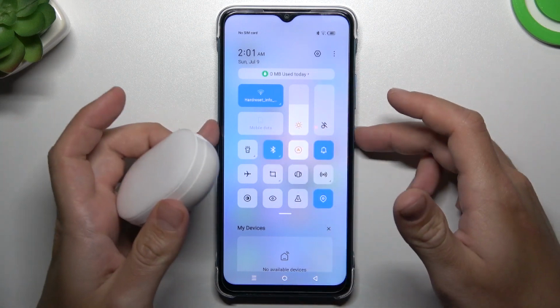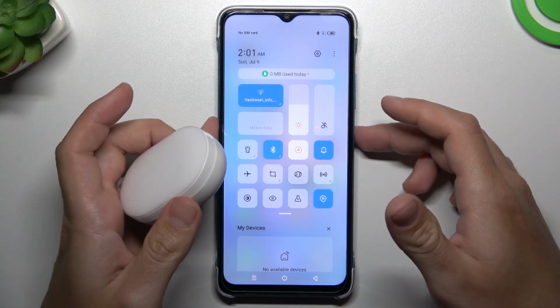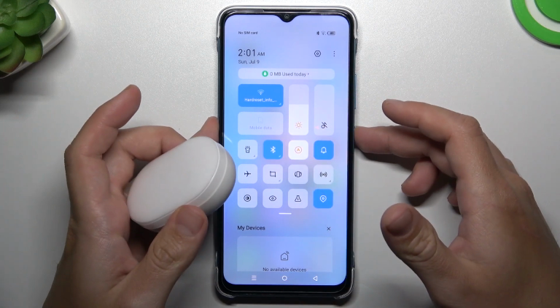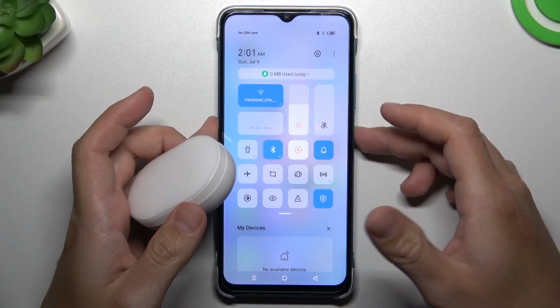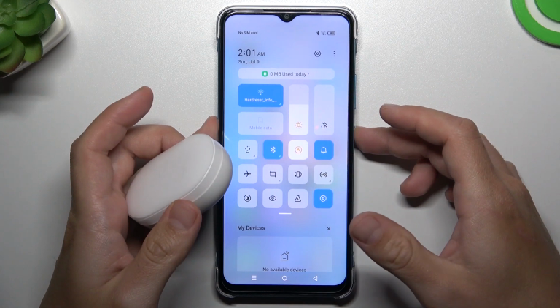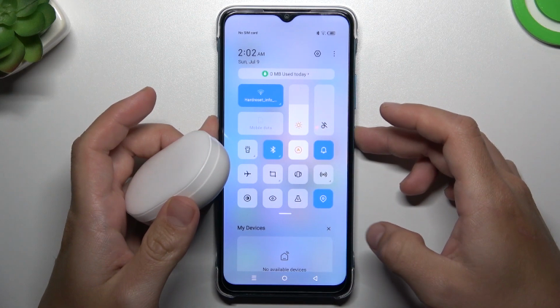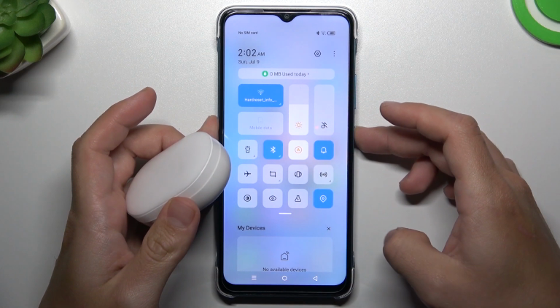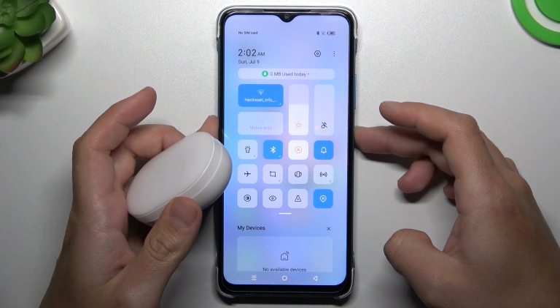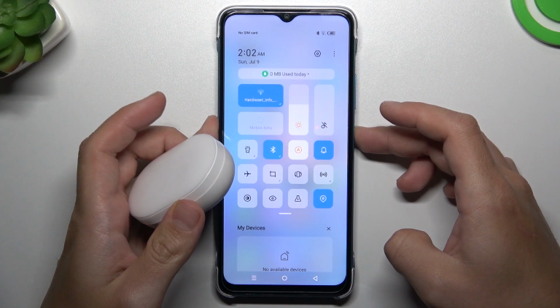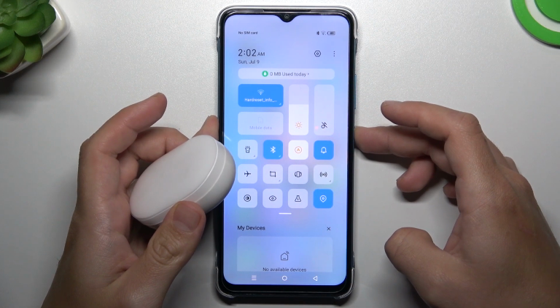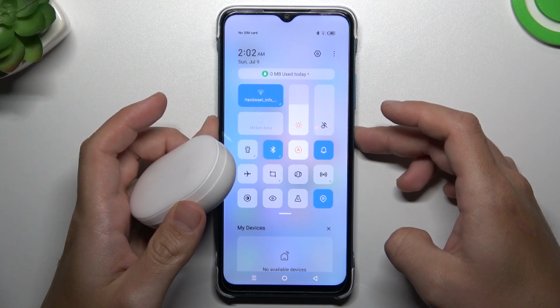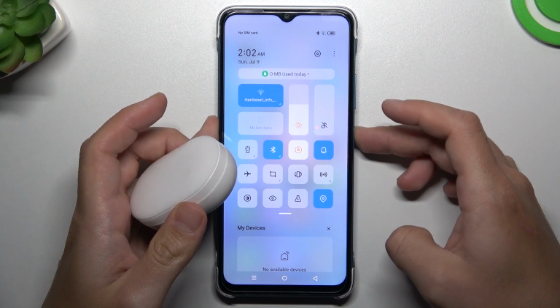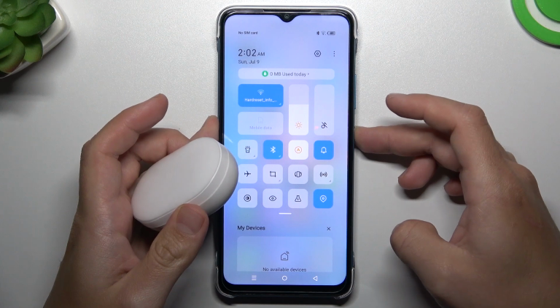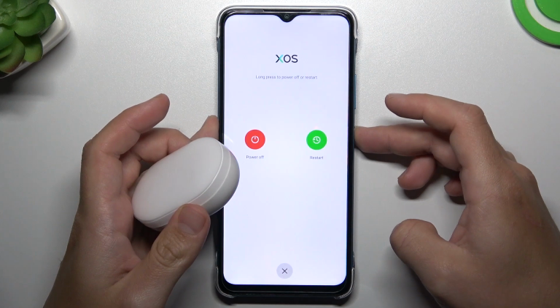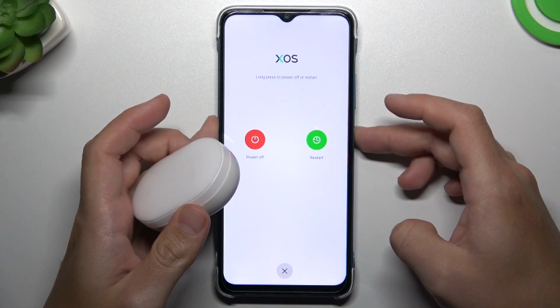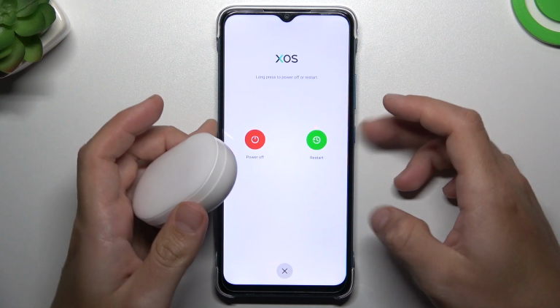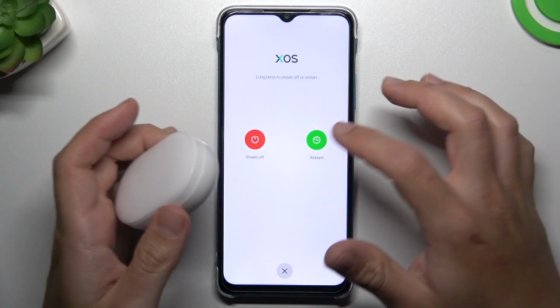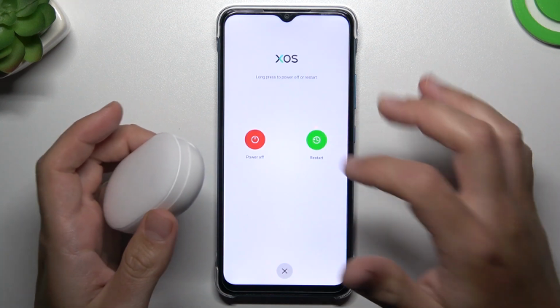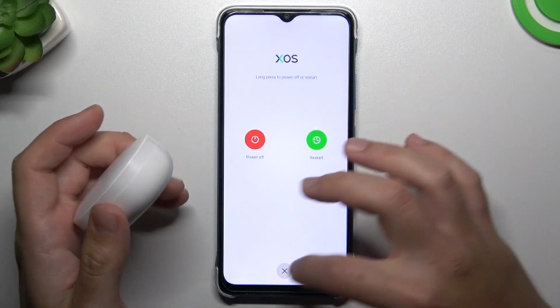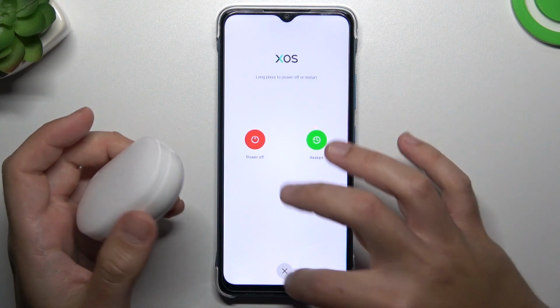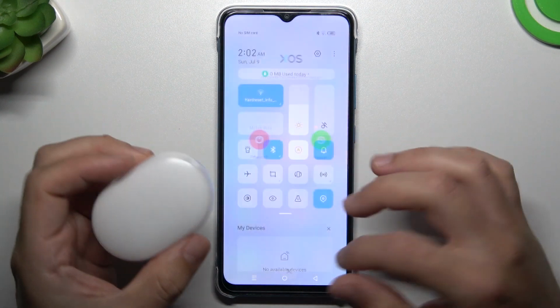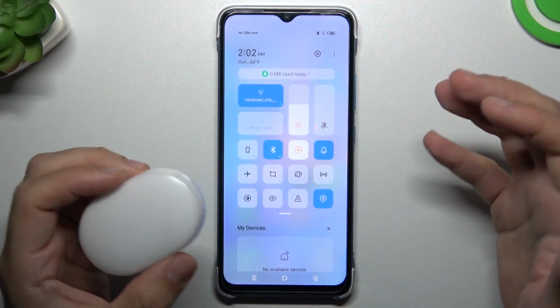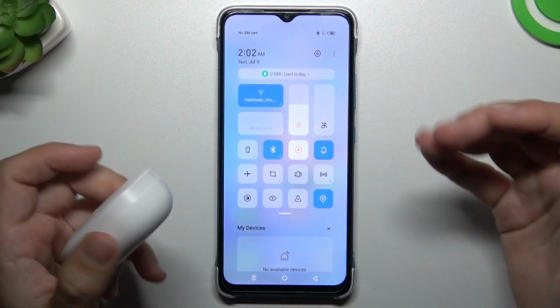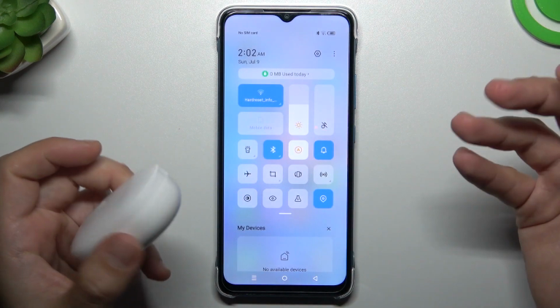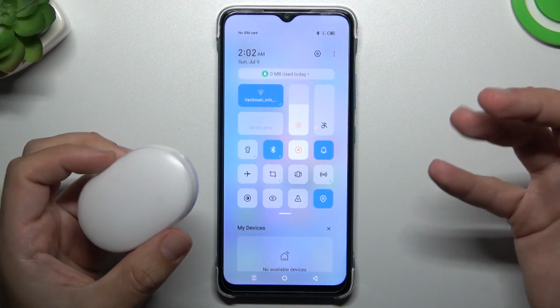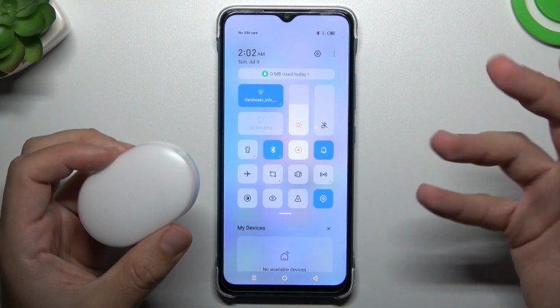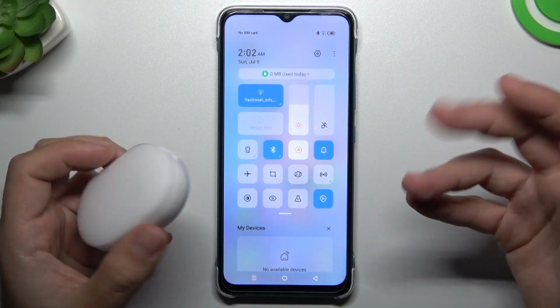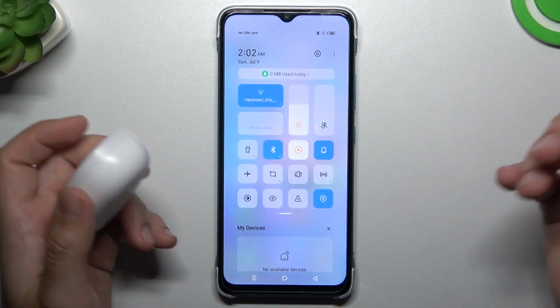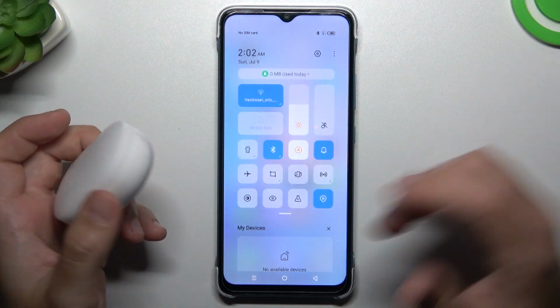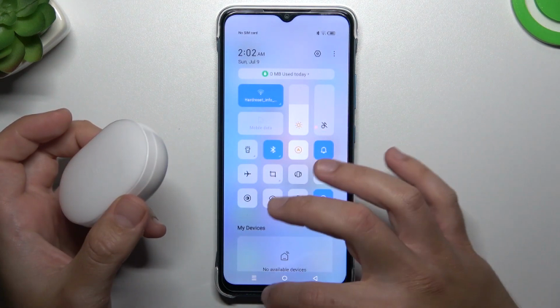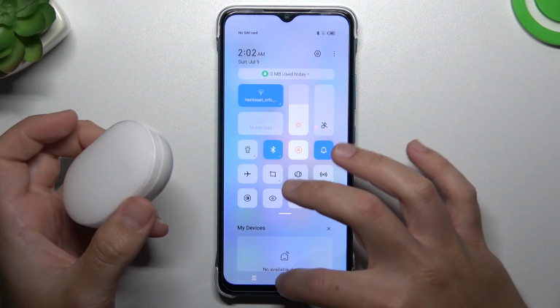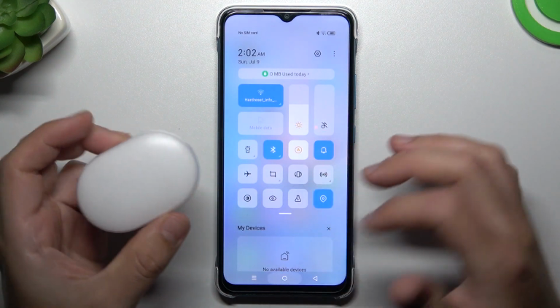You can also try to restart your phone by holding the power button for a few seconds and tap on restart. A little bit obvious, I know, but sometimes it works, so just check it.